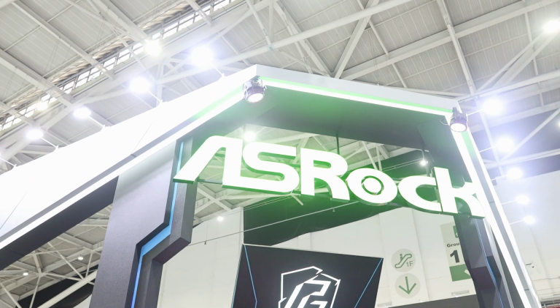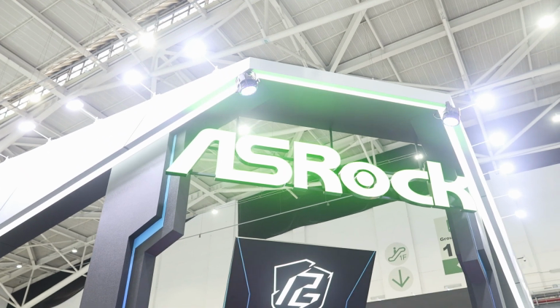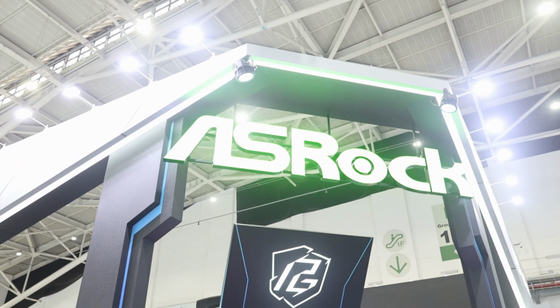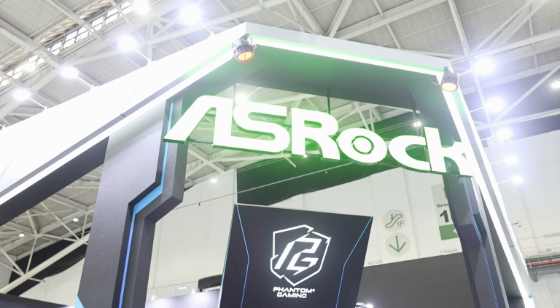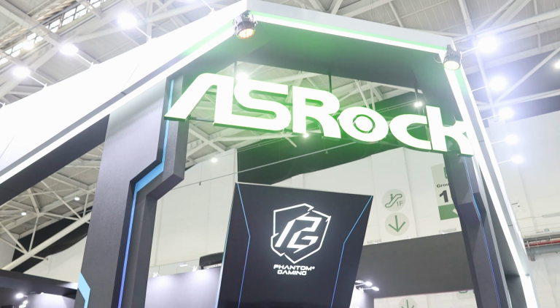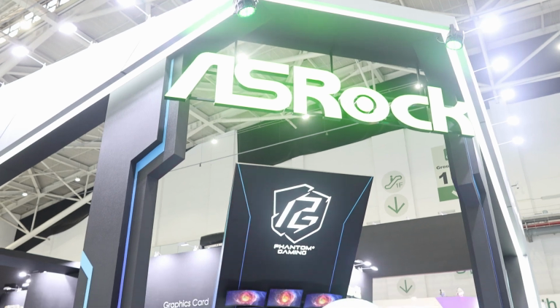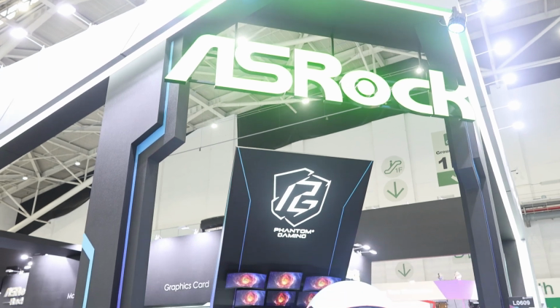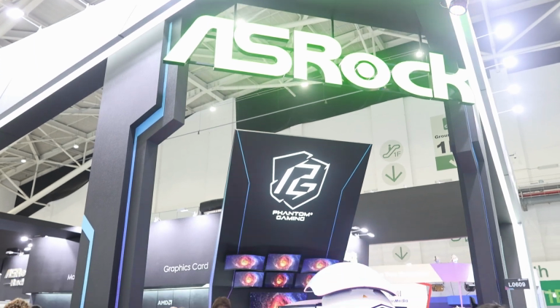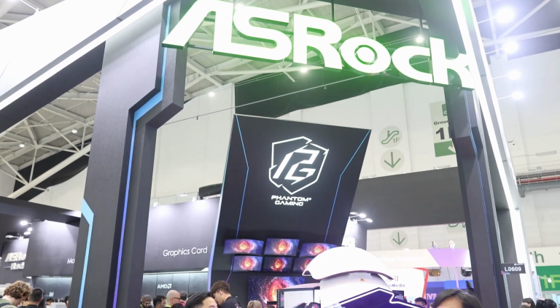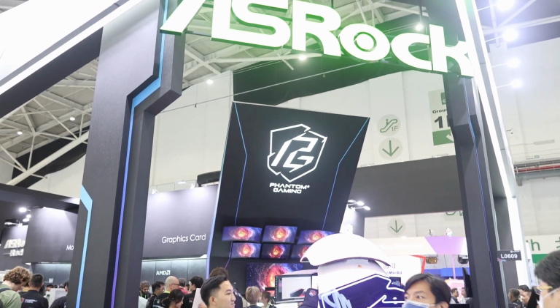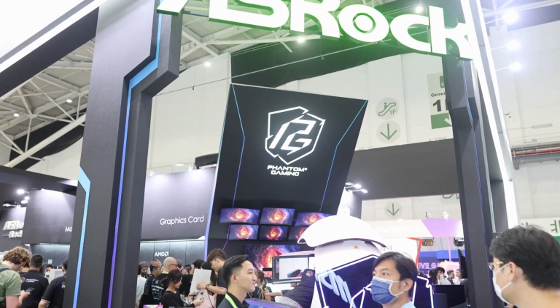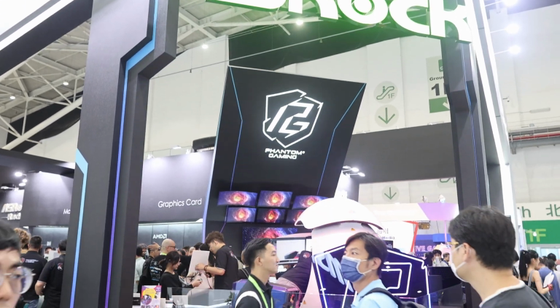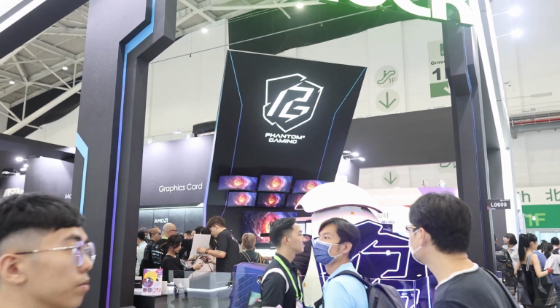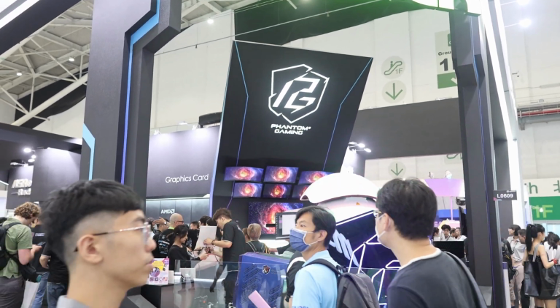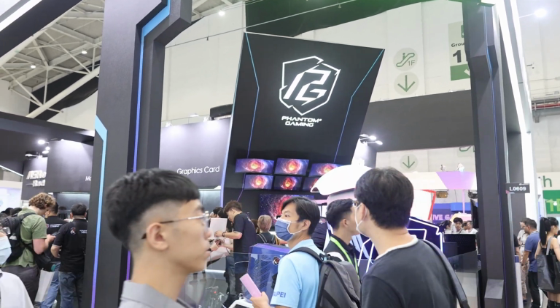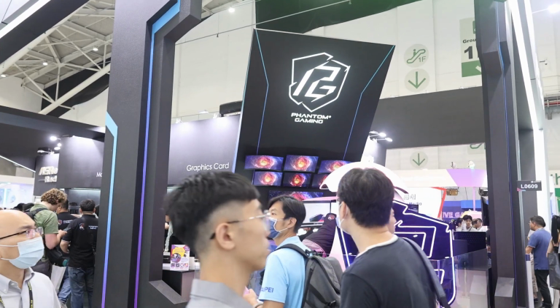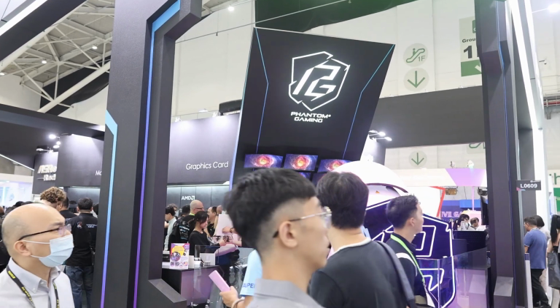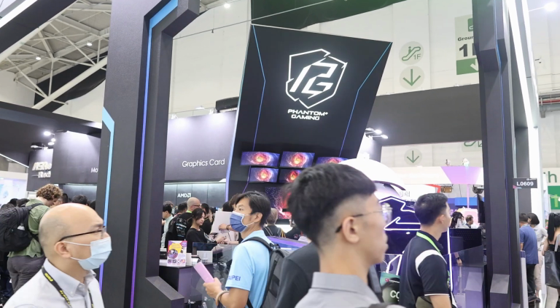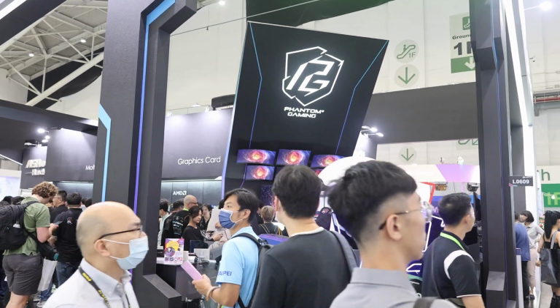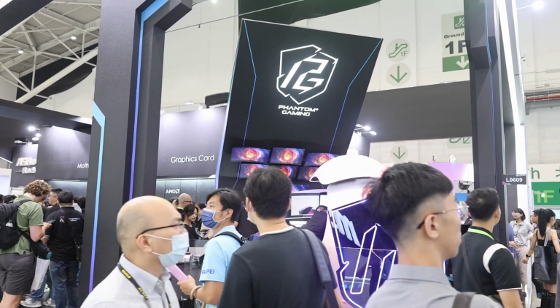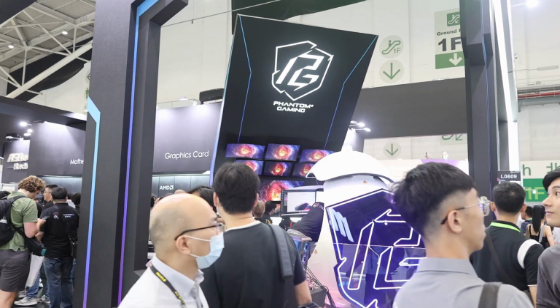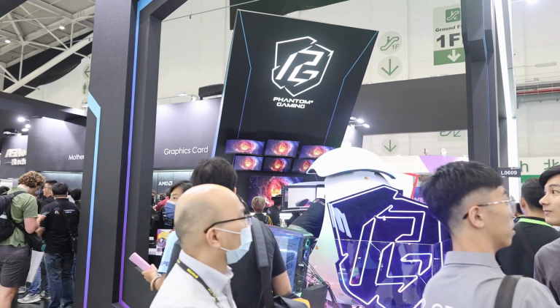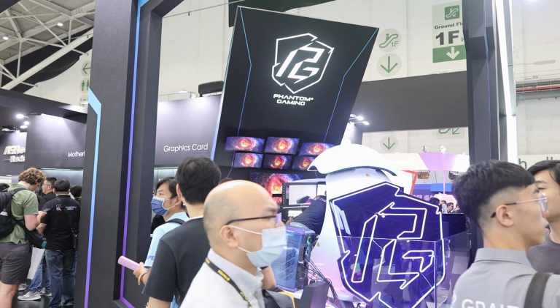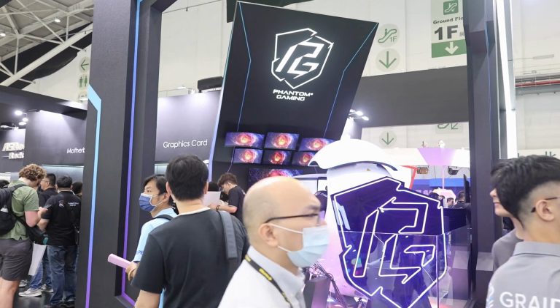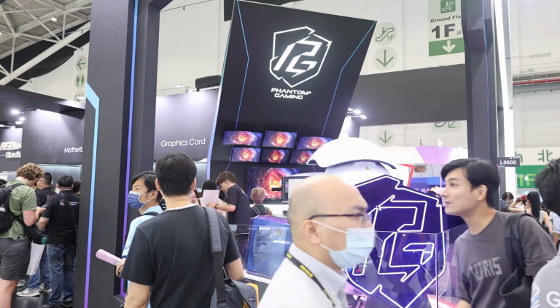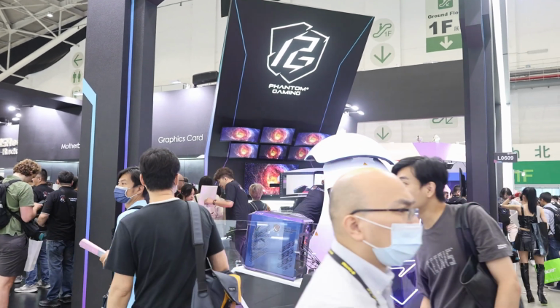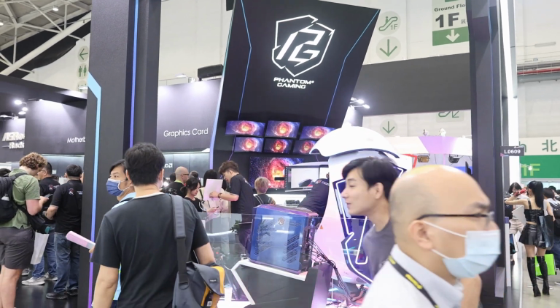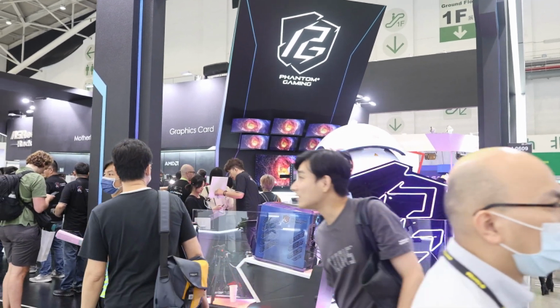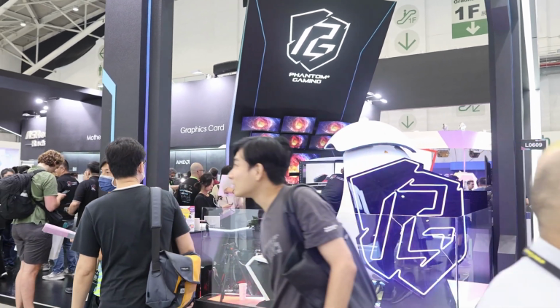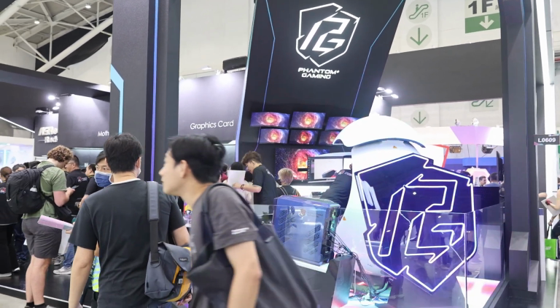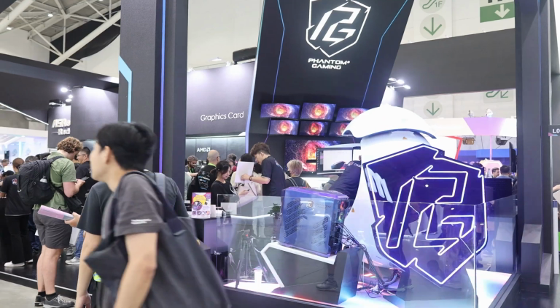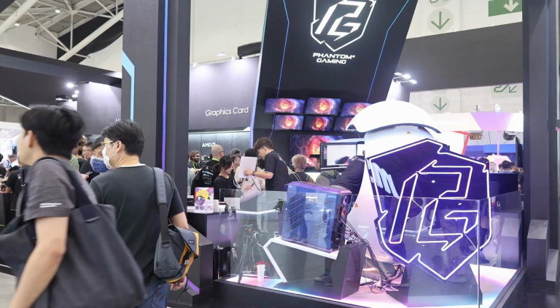Alright guys, that's it for this one — my coverage of the products over at ASRock's booth. Hope you guys enjoyed it.